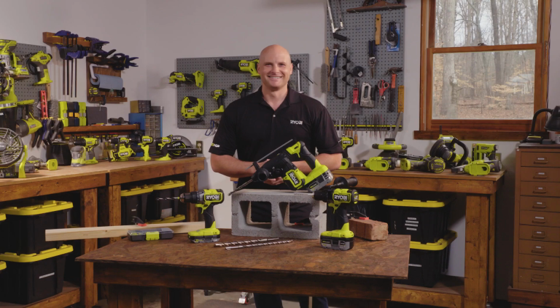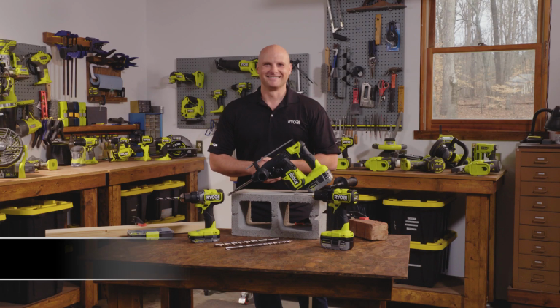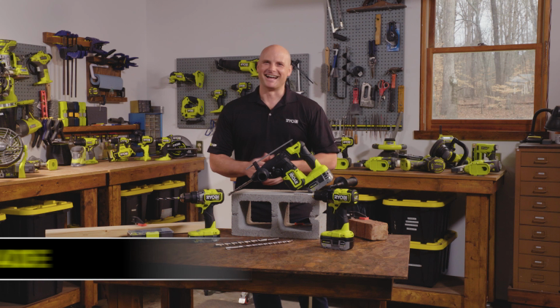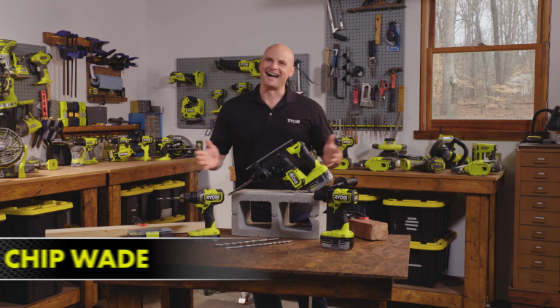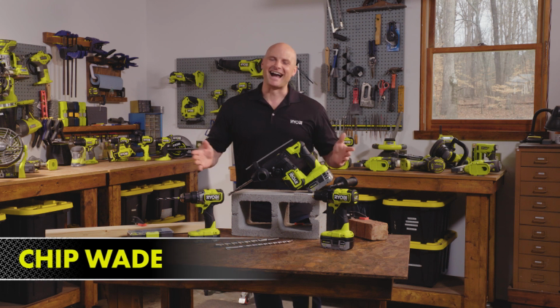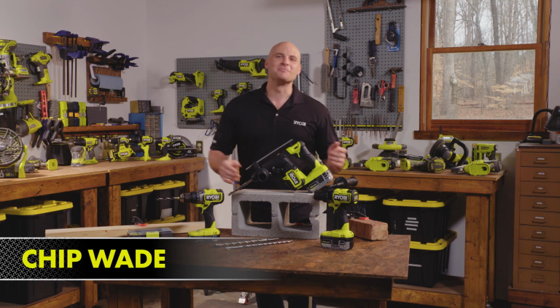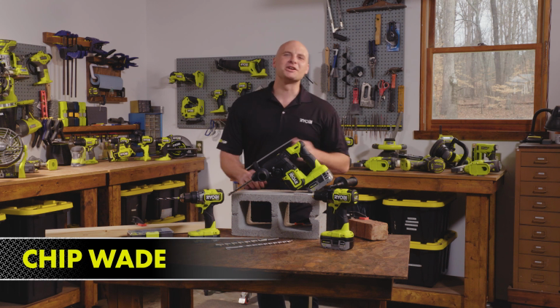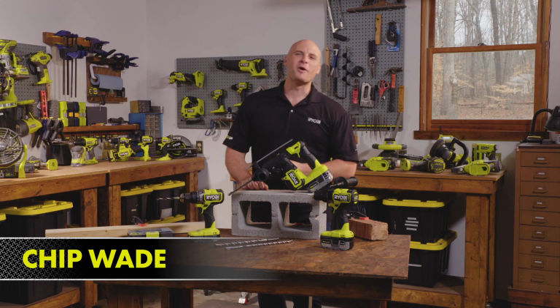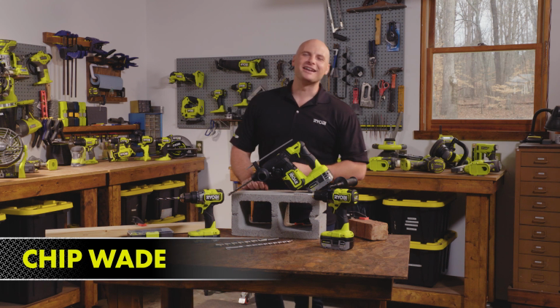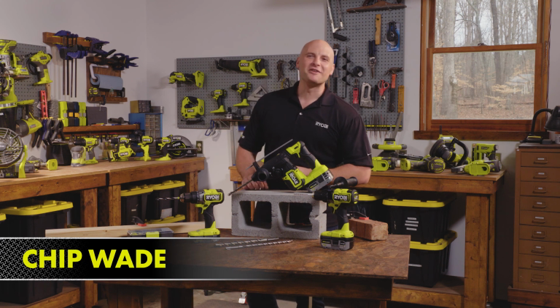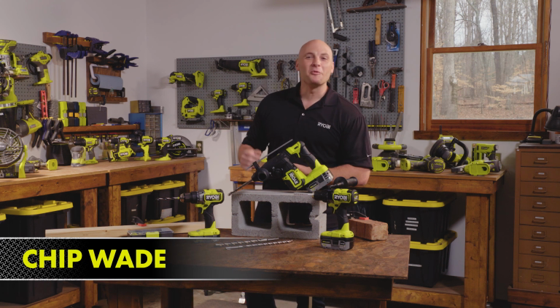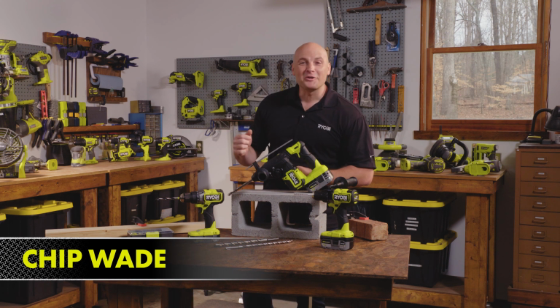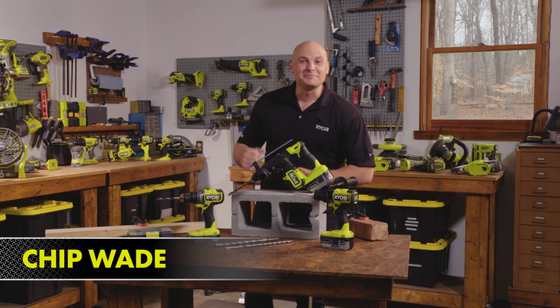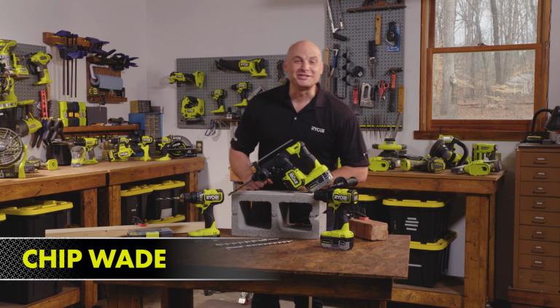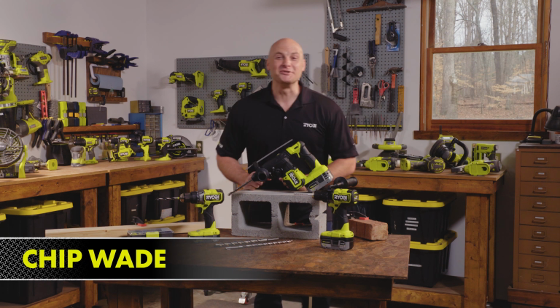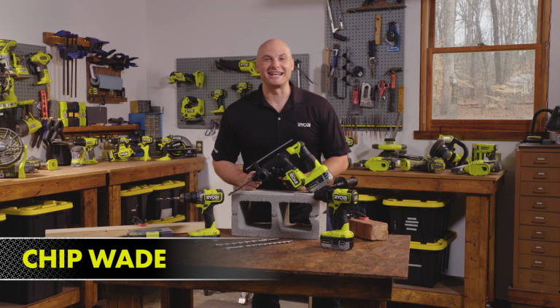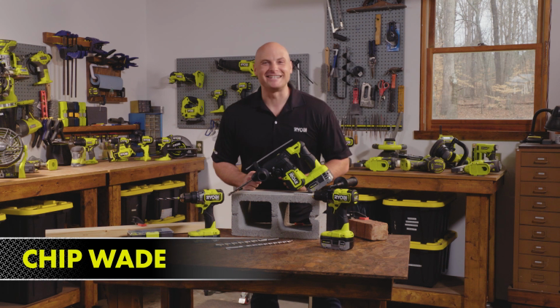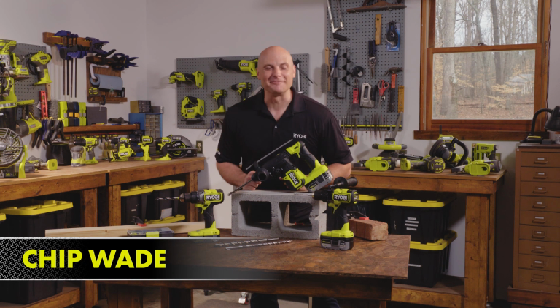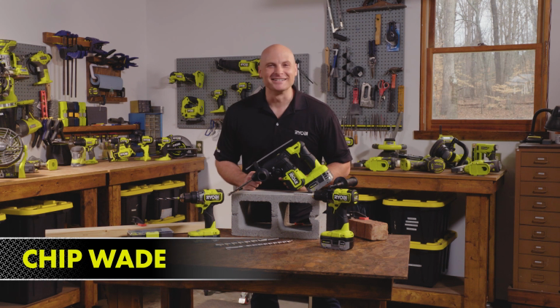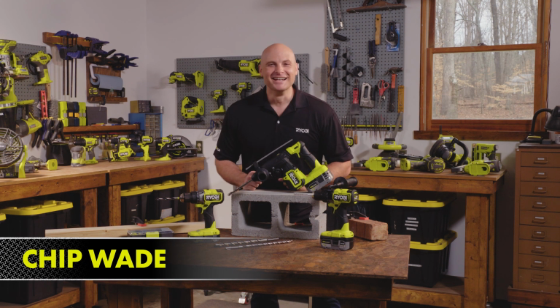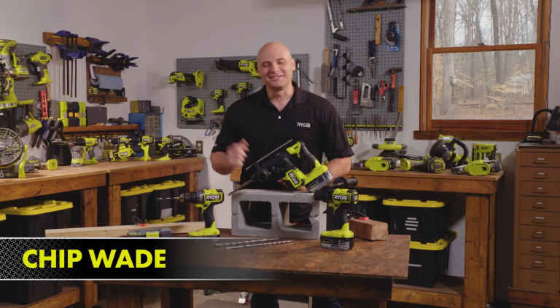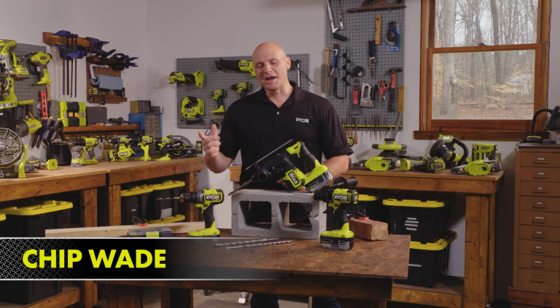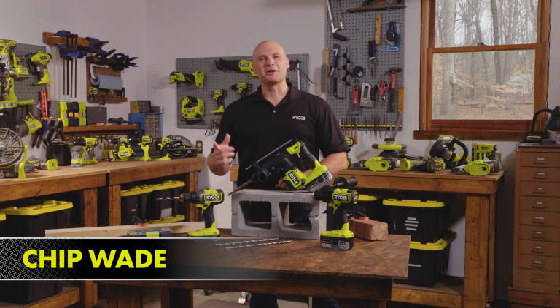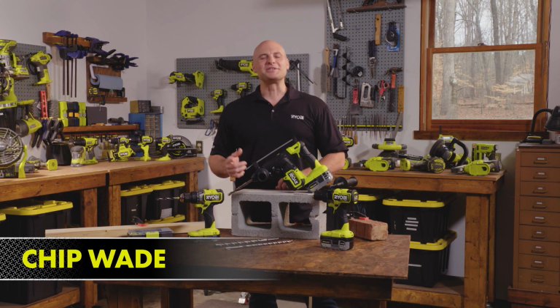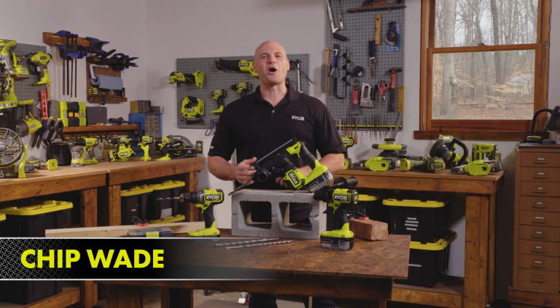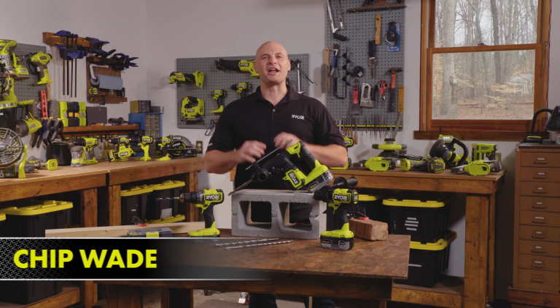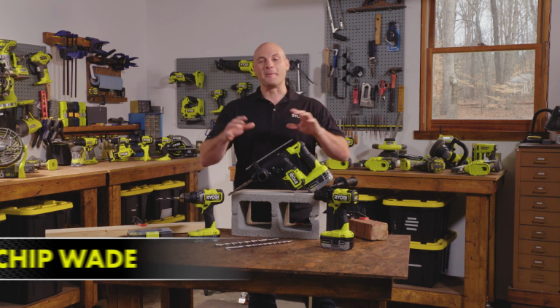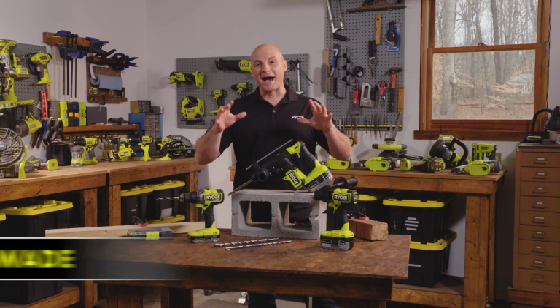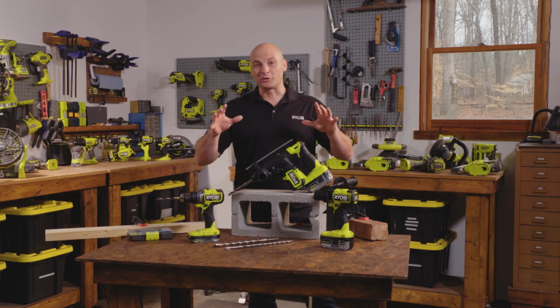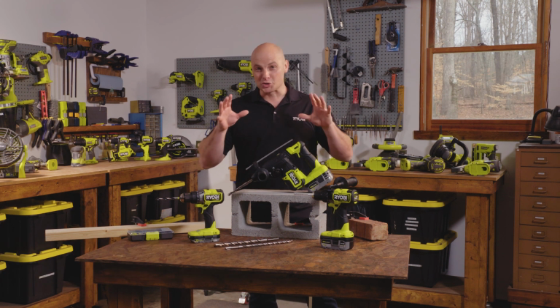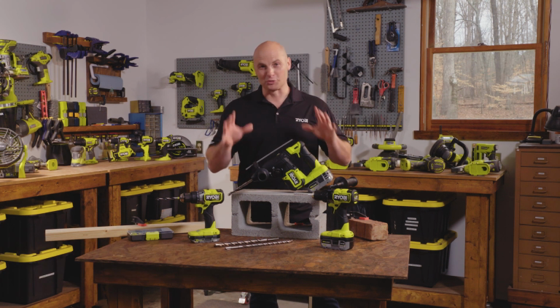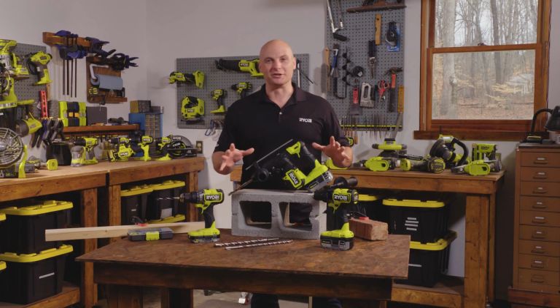Hi, I'm Chip Wade and welcome to Tuesday Tips. Today we're going to be talking about drills.